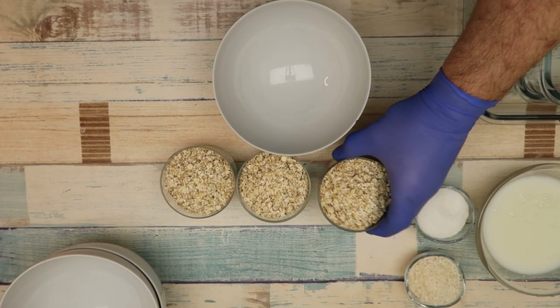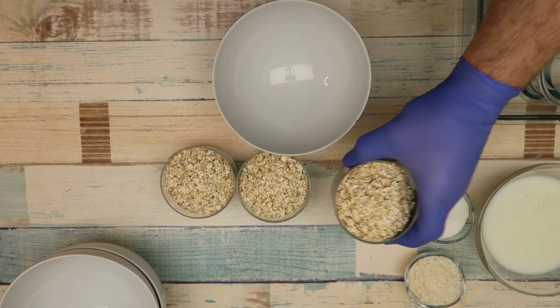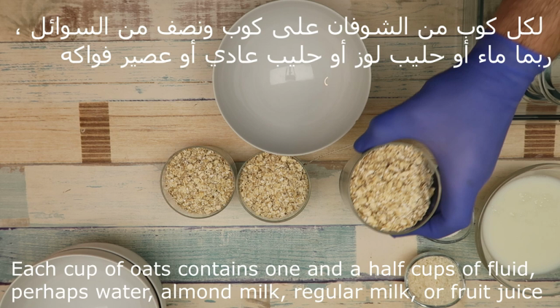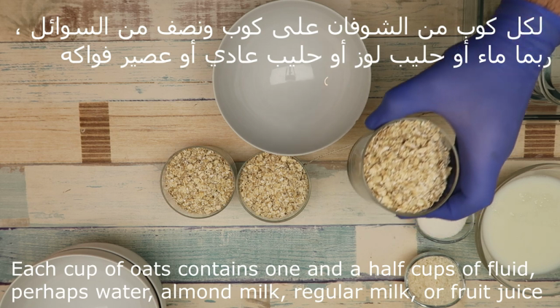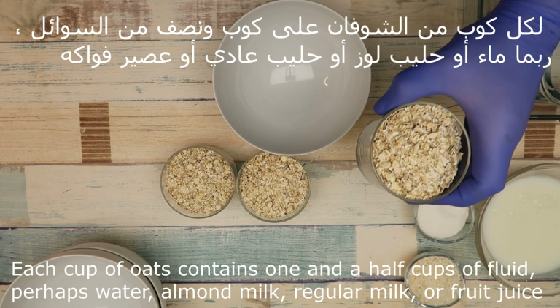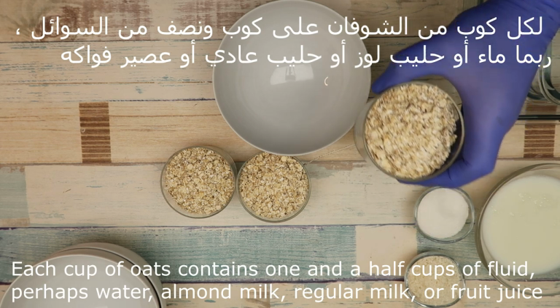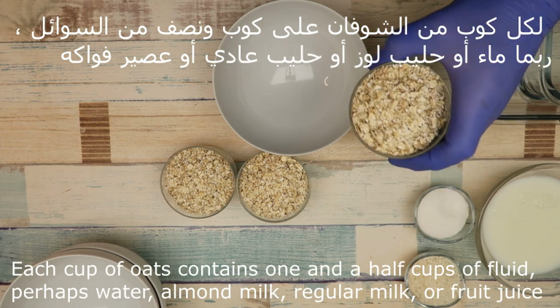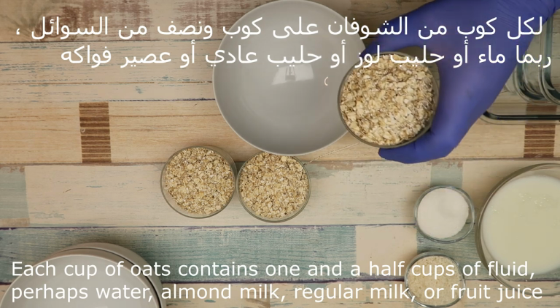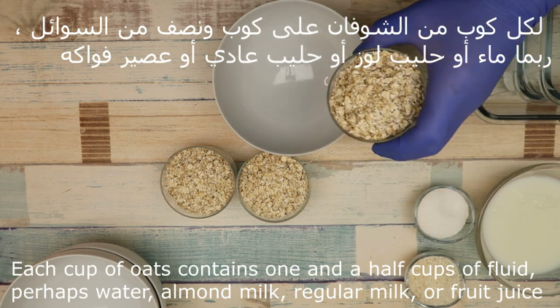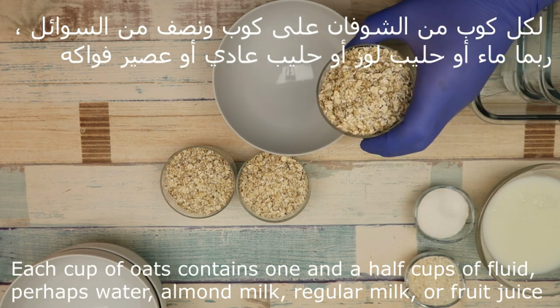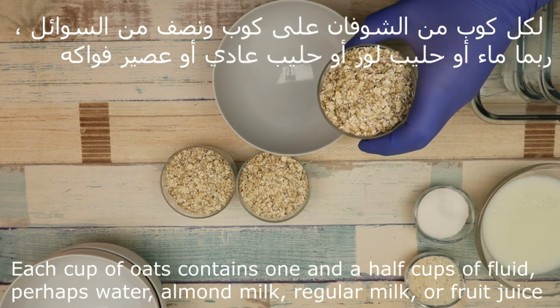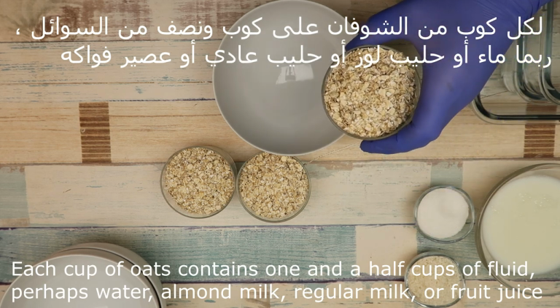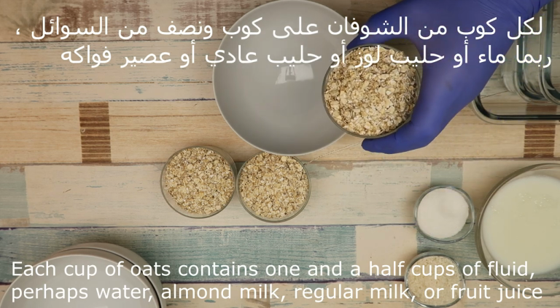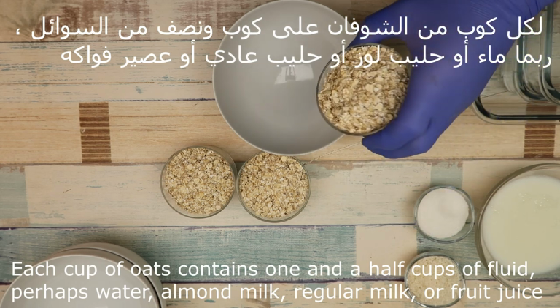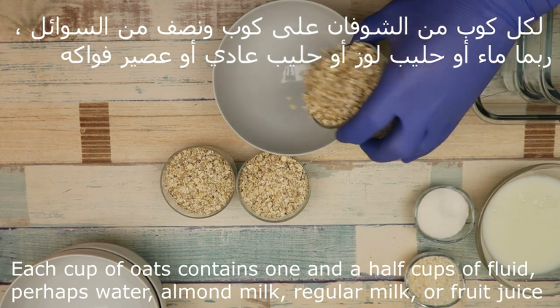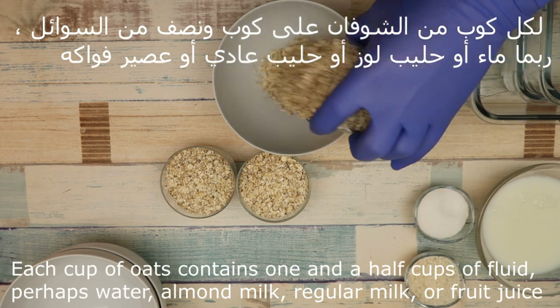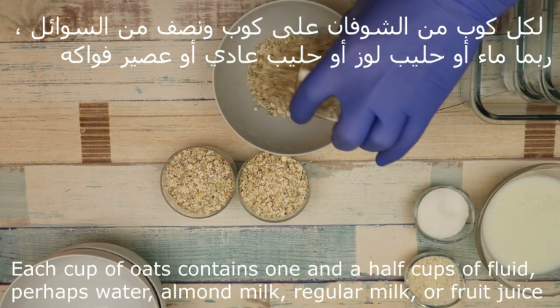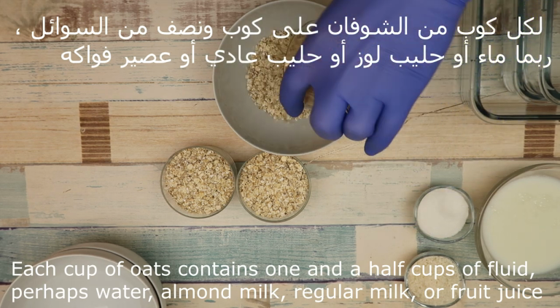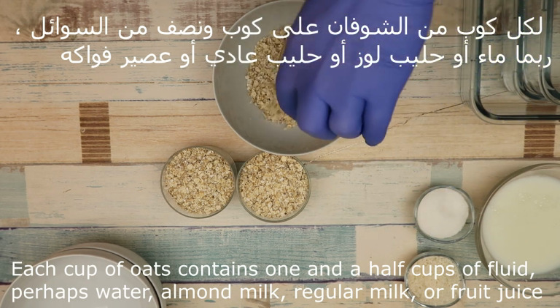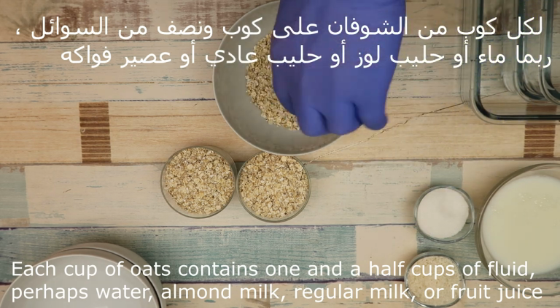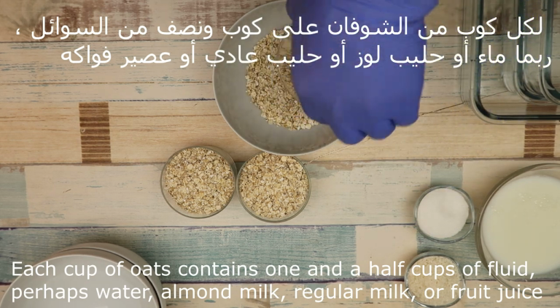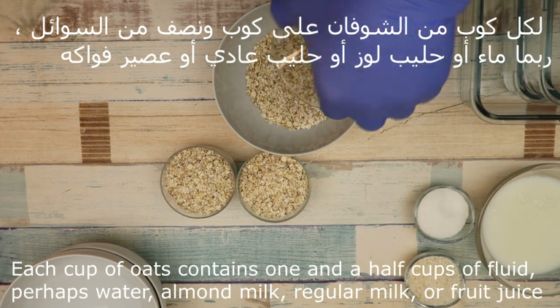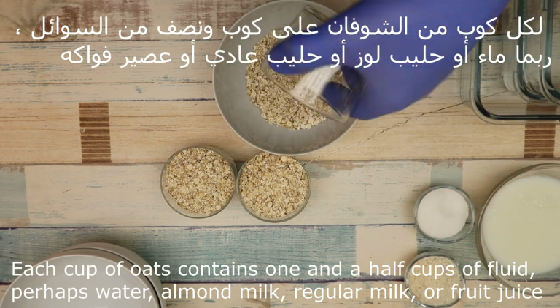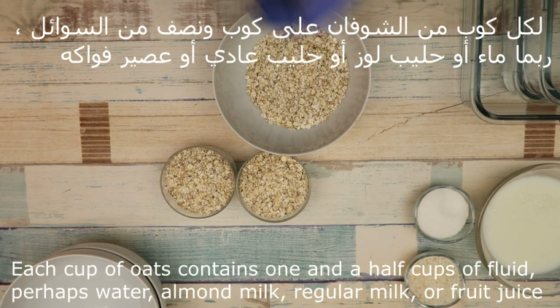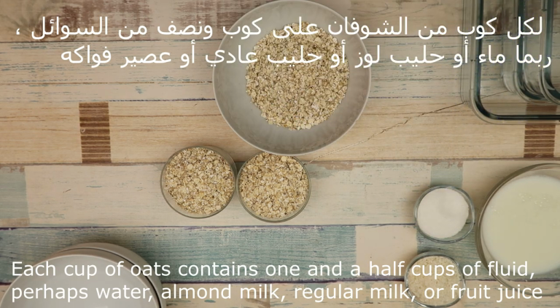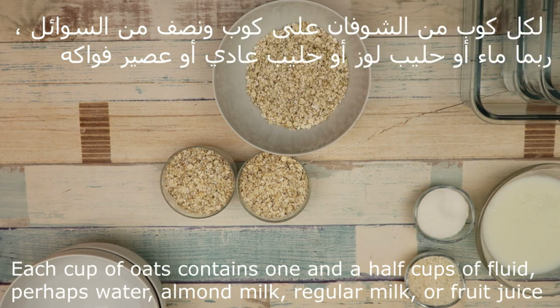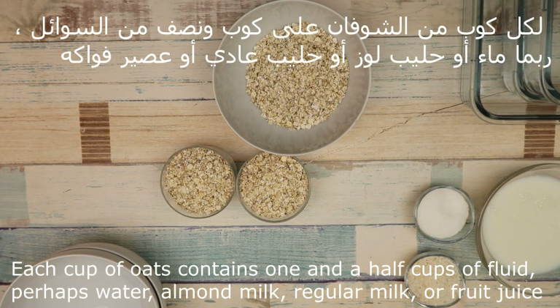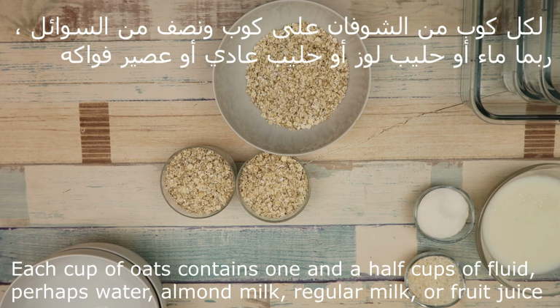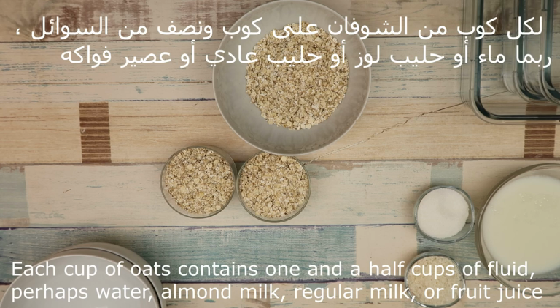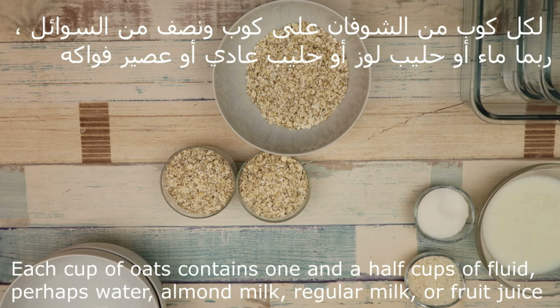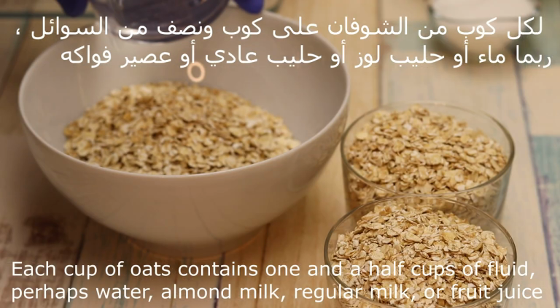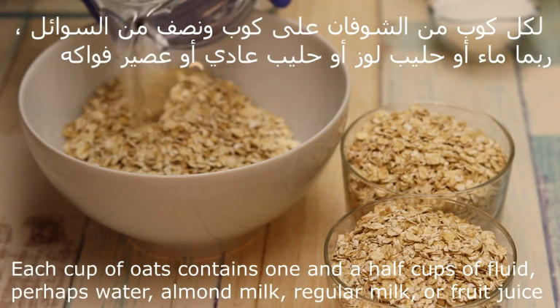Every cup is half a cup of rice. The main thing is water, but you can also use milk.